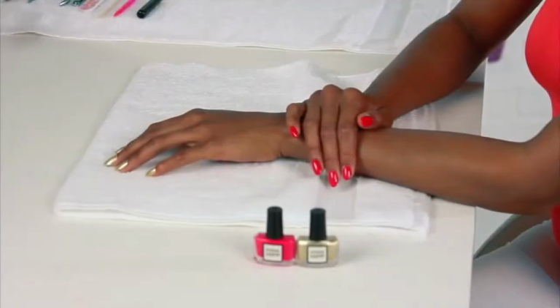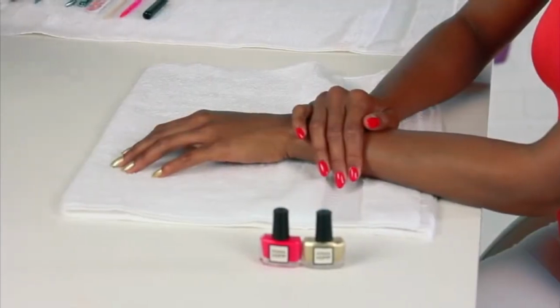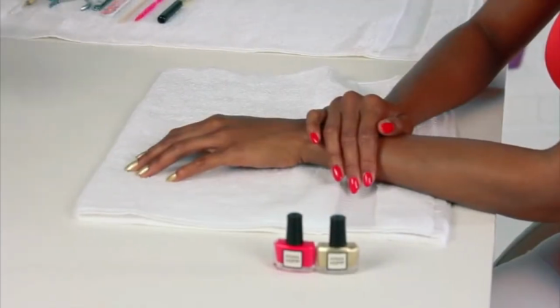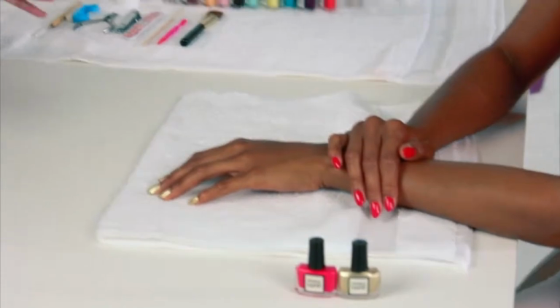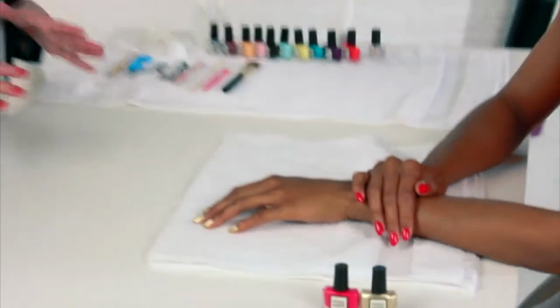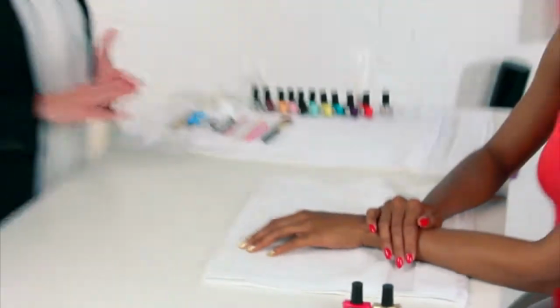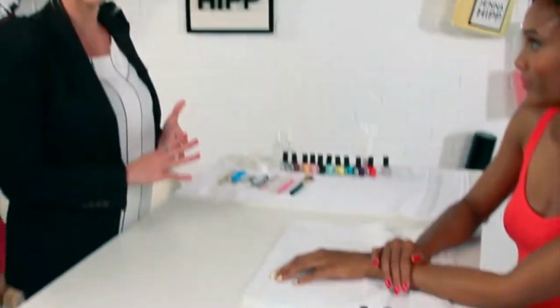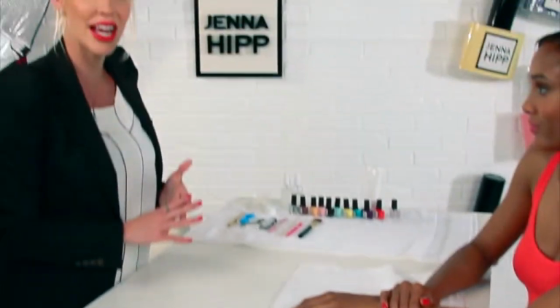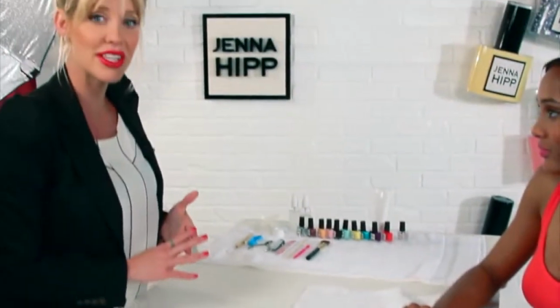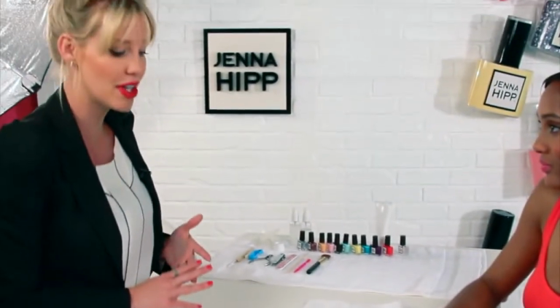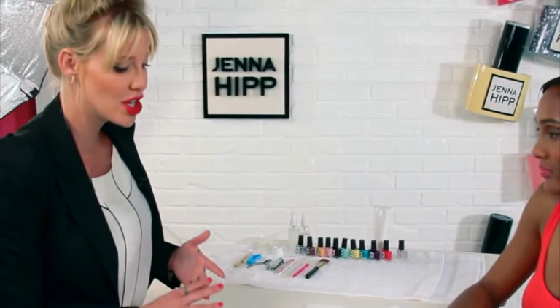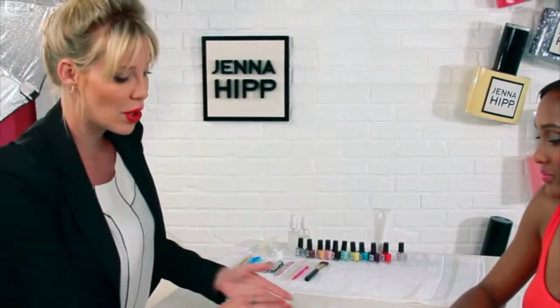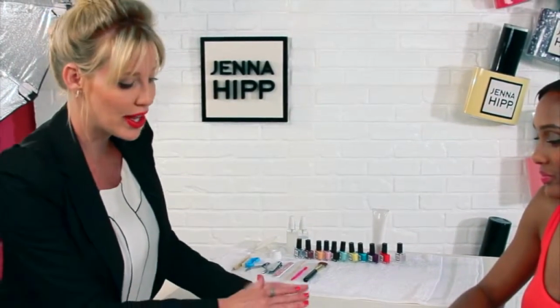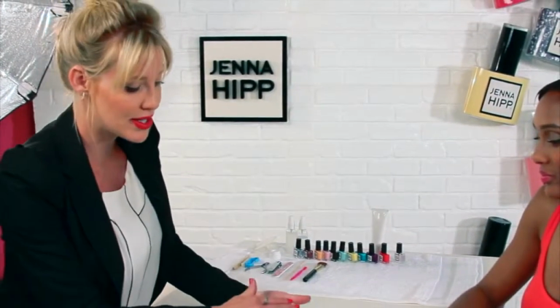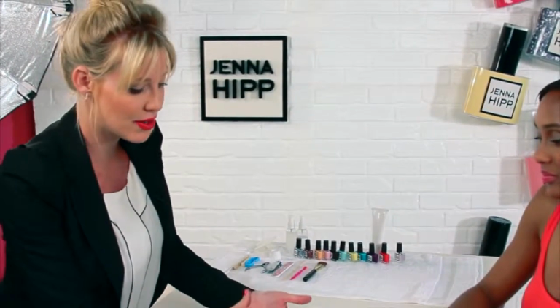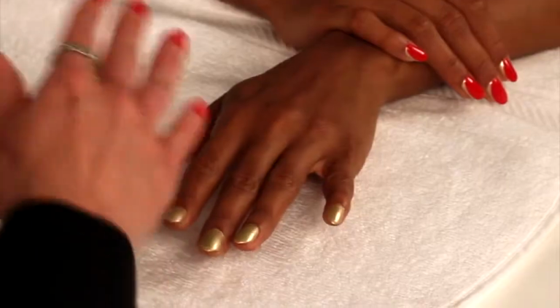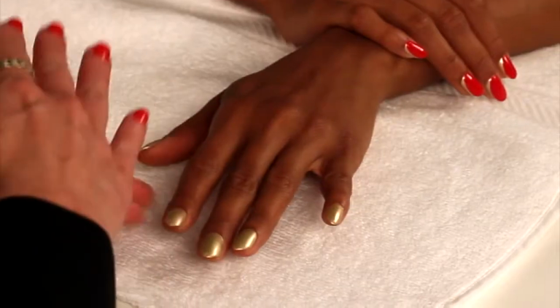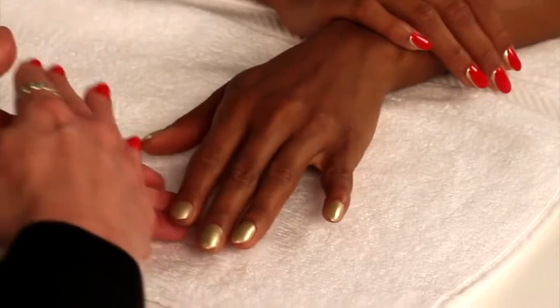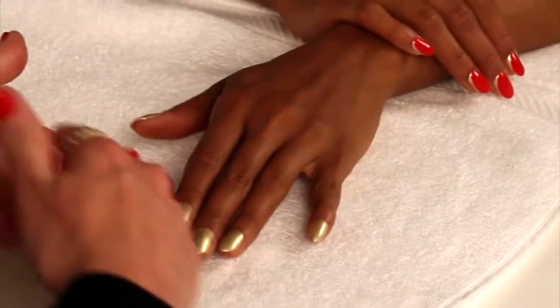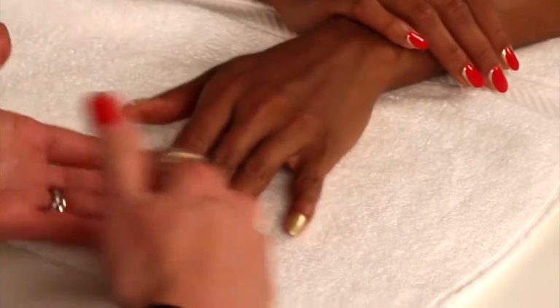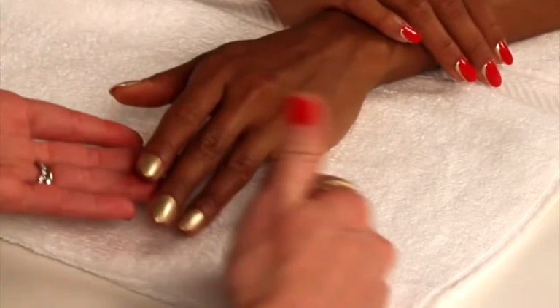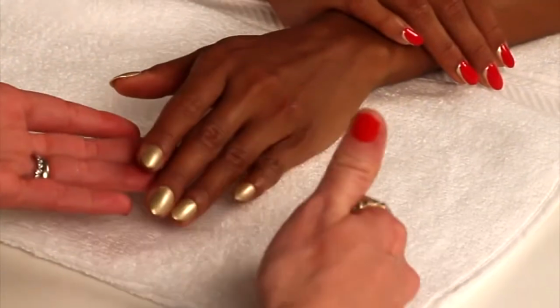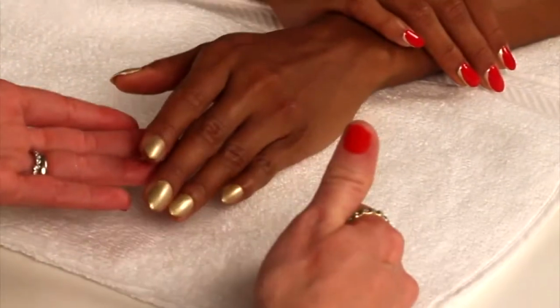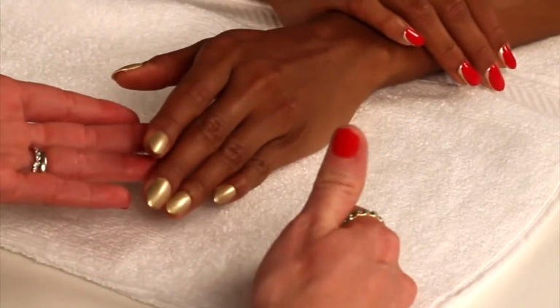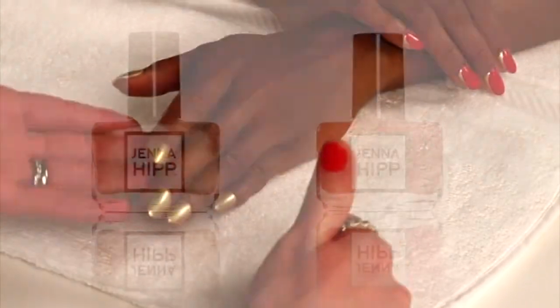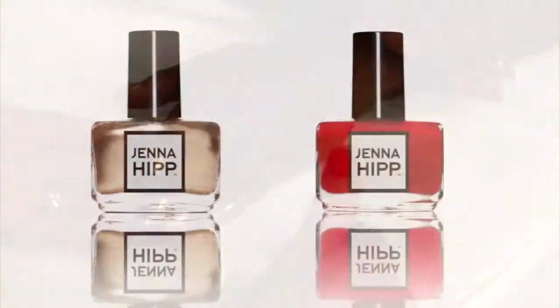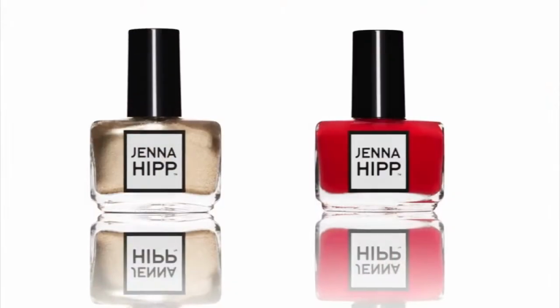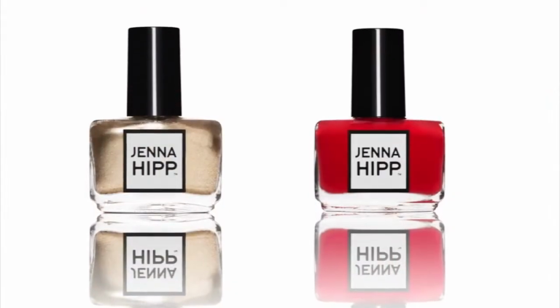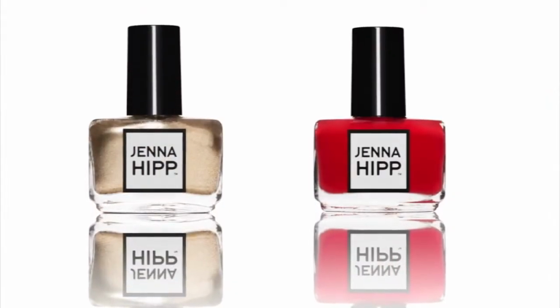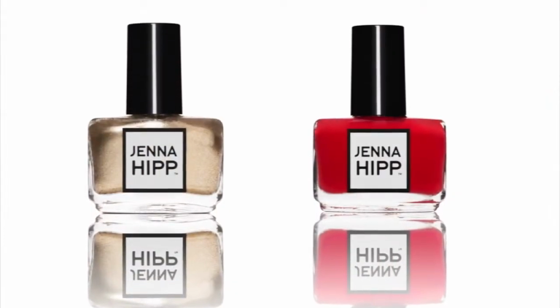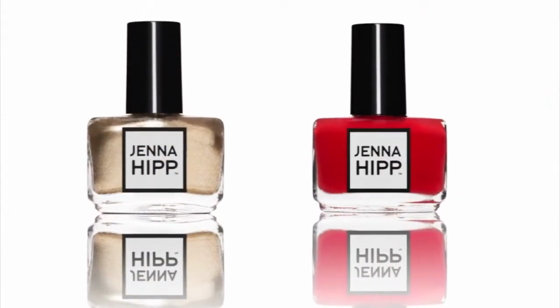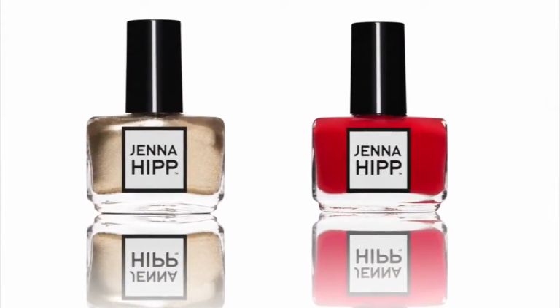For the first step in creating sideways French, I went ahead and did a full base color of the Award Season shade from the Jenna Hipp collection.